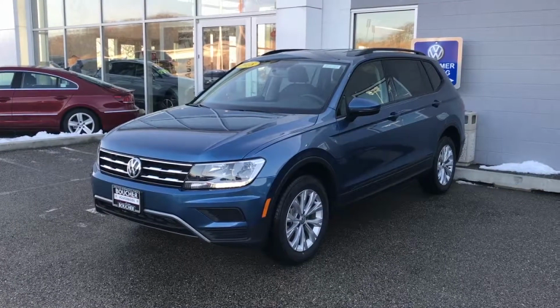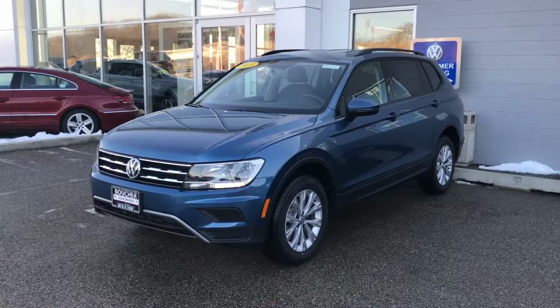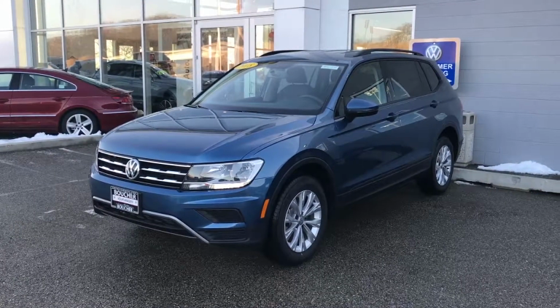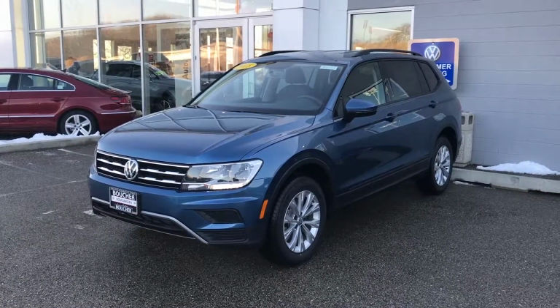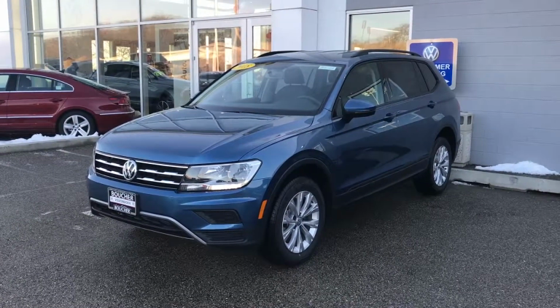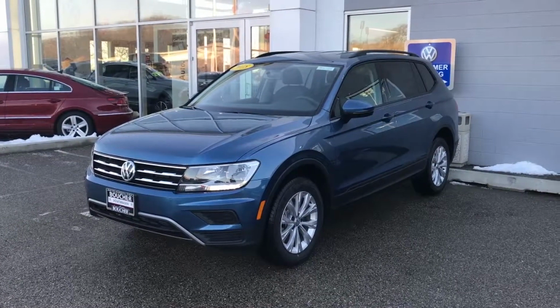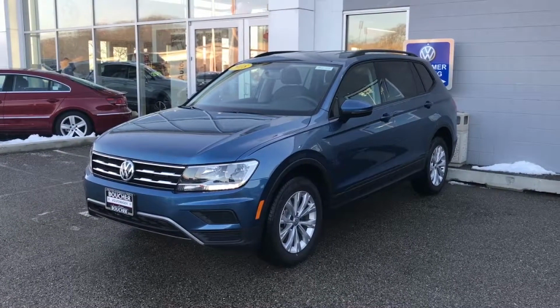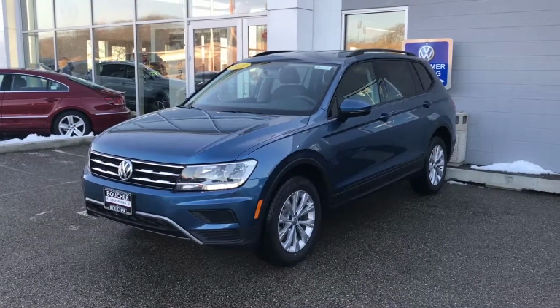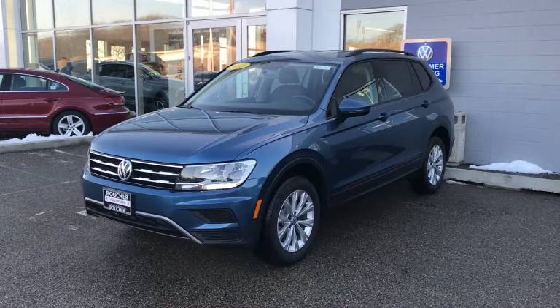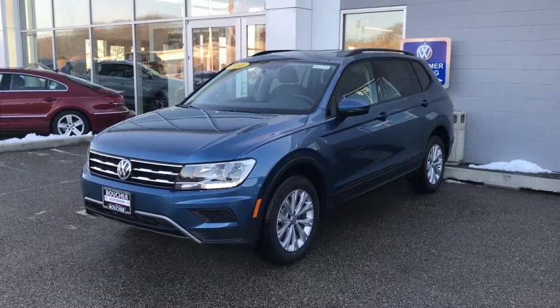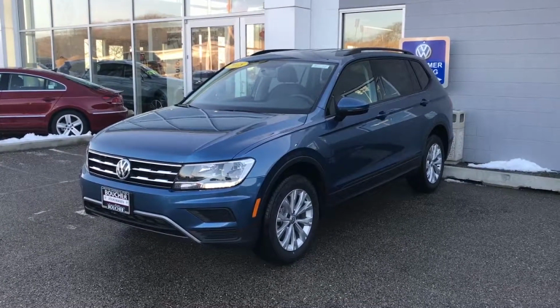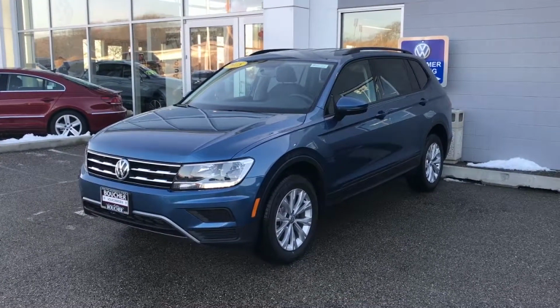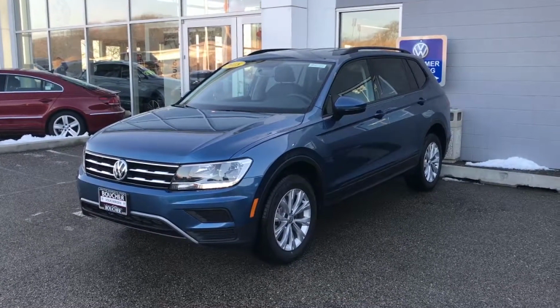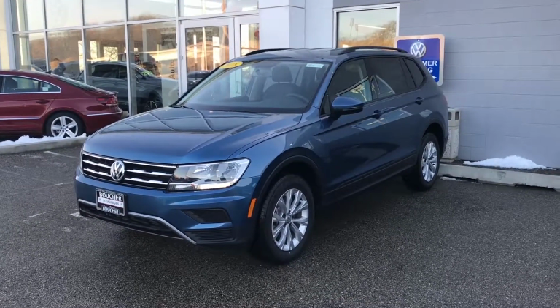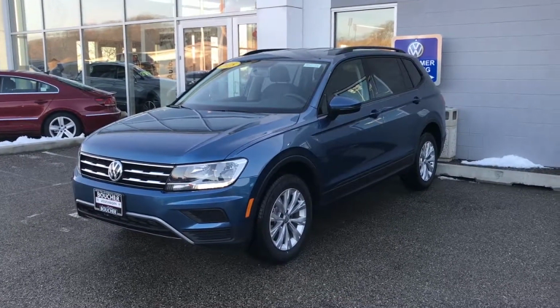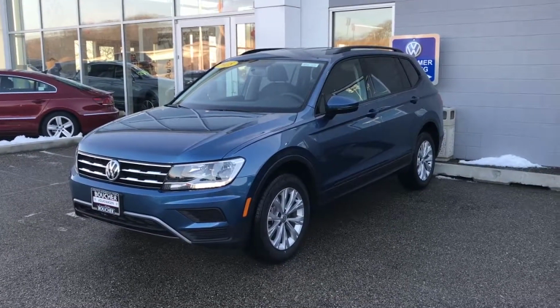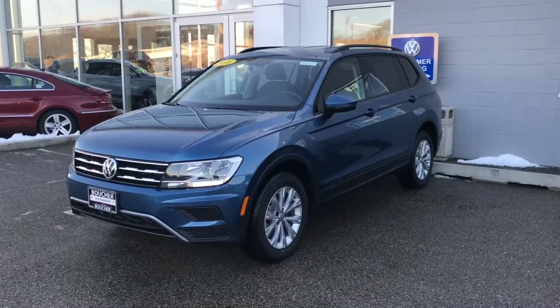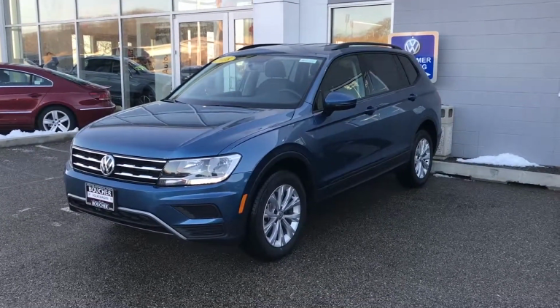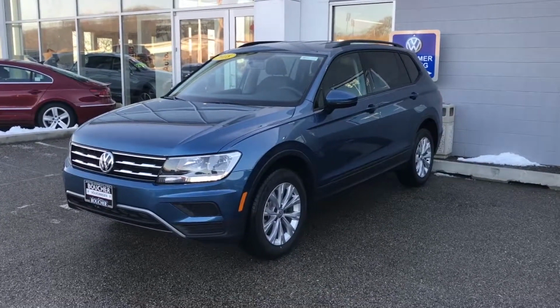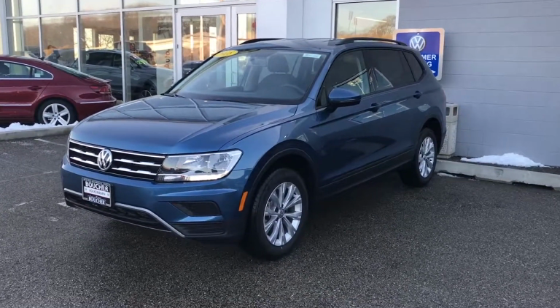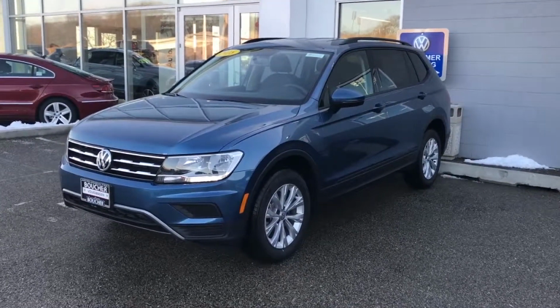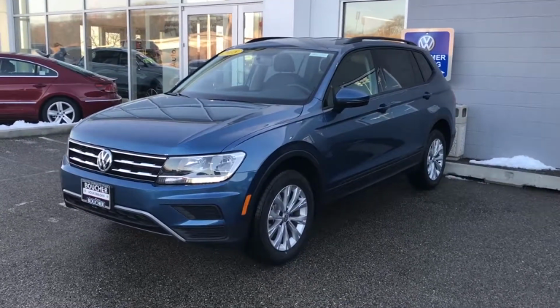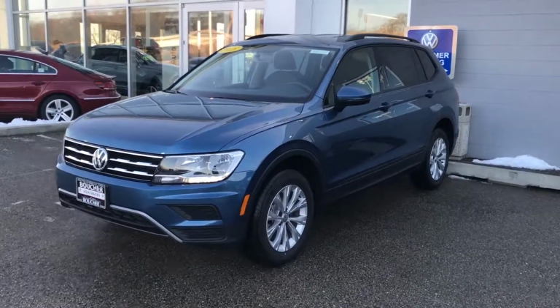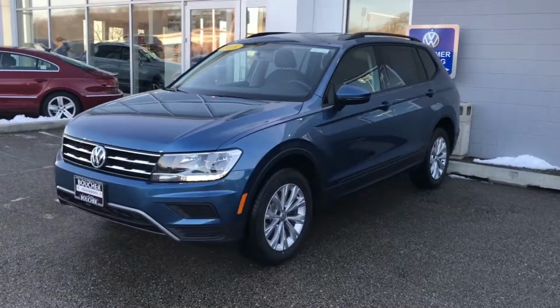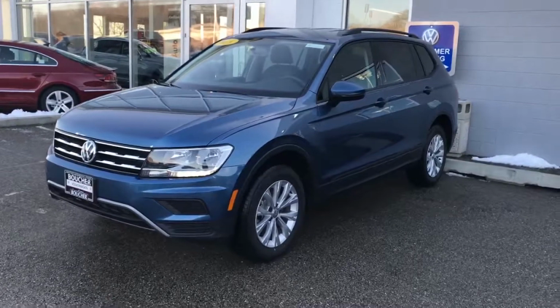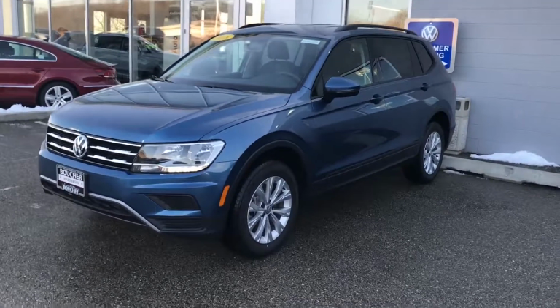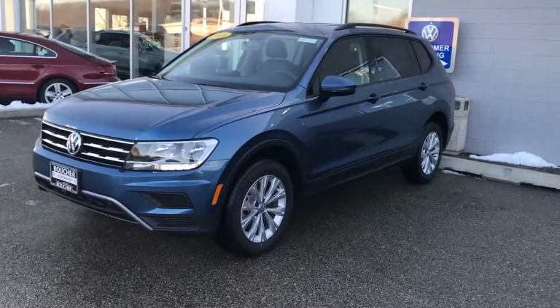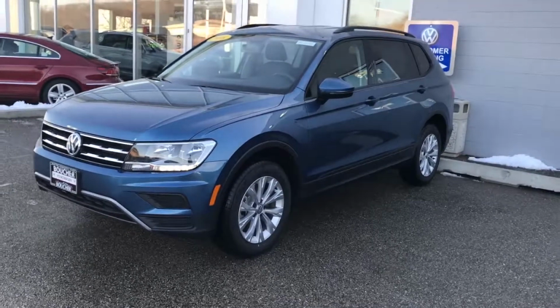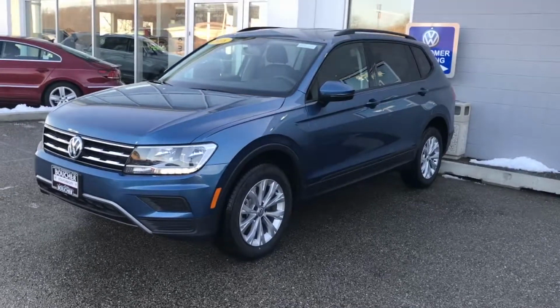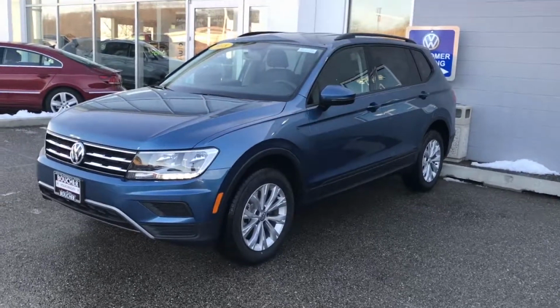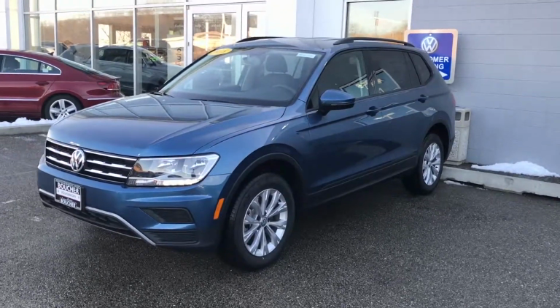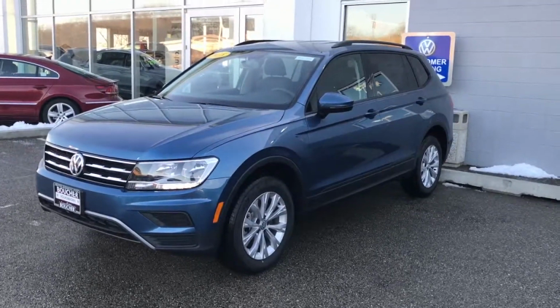Hey Vicki, this is Steven at Frank Boucher Volkswagen in Janesville. I was just speaking with Casey, she's our internet specialist.